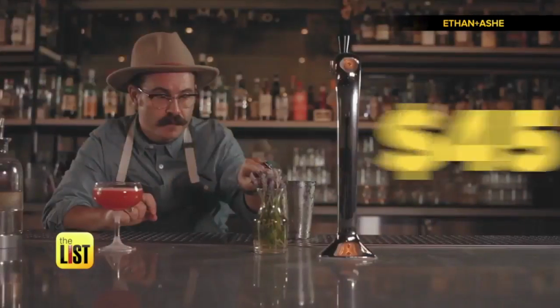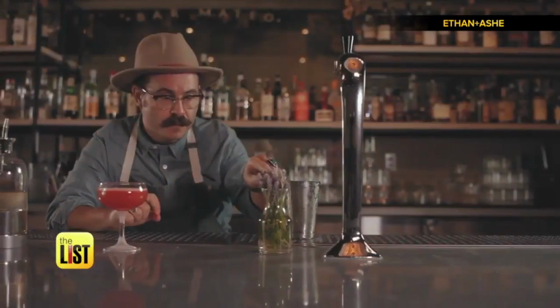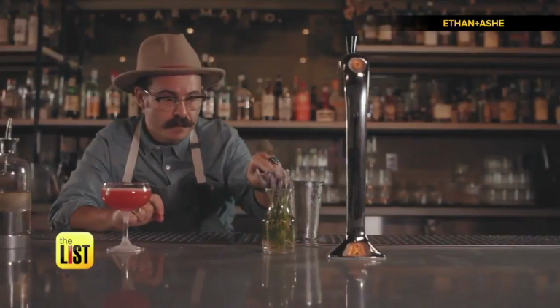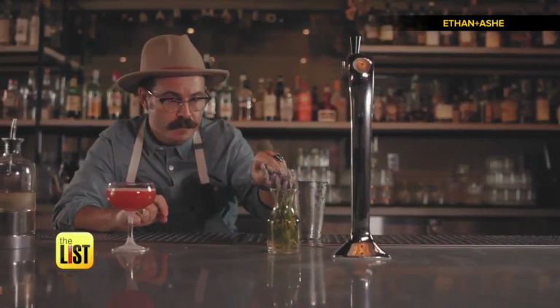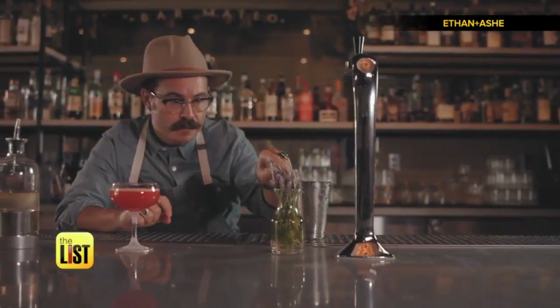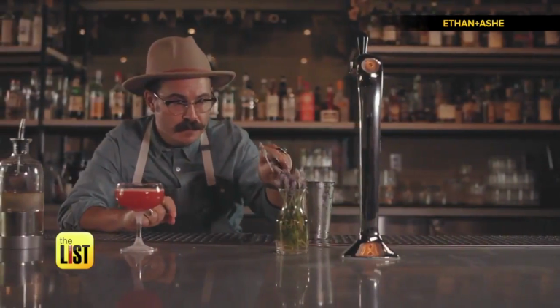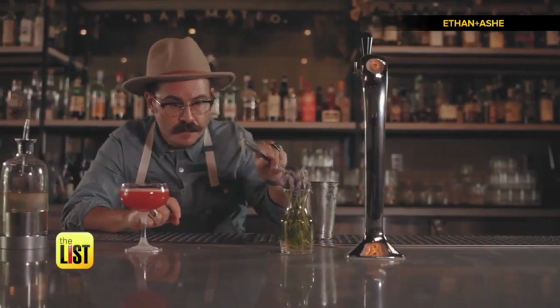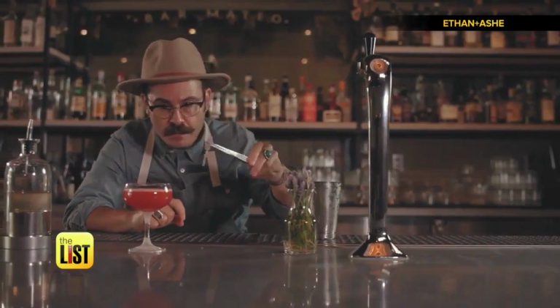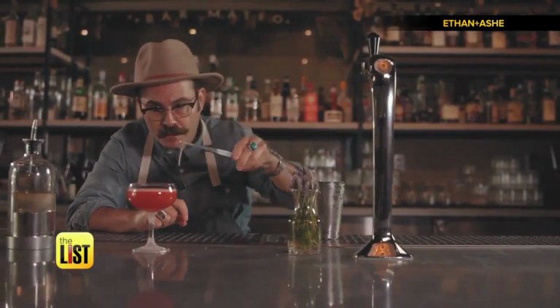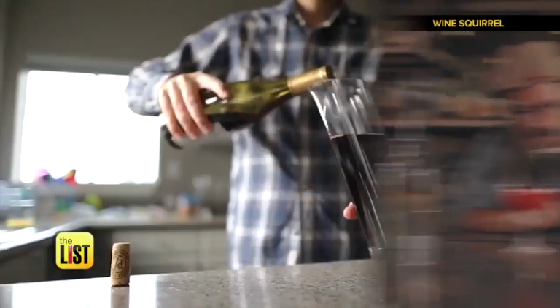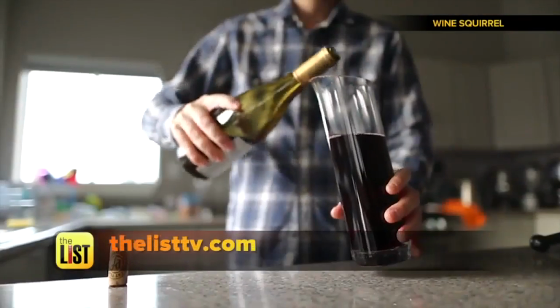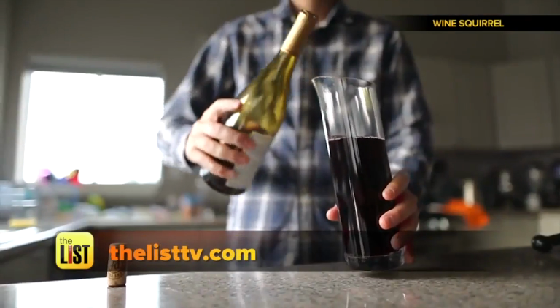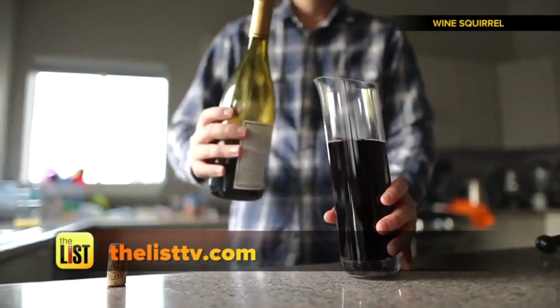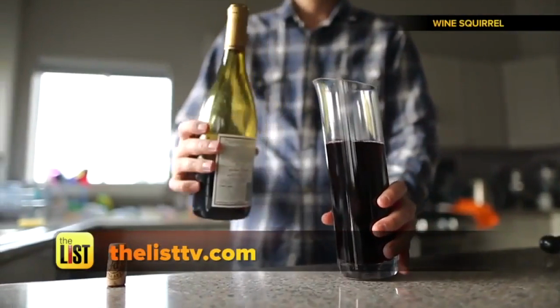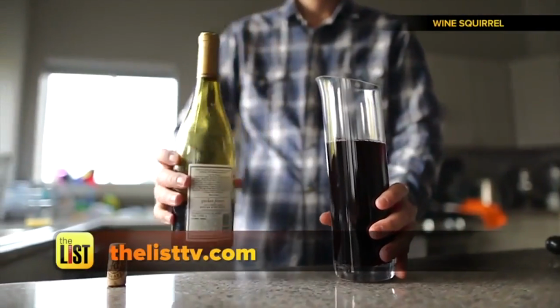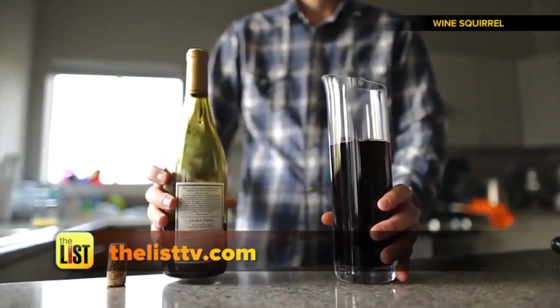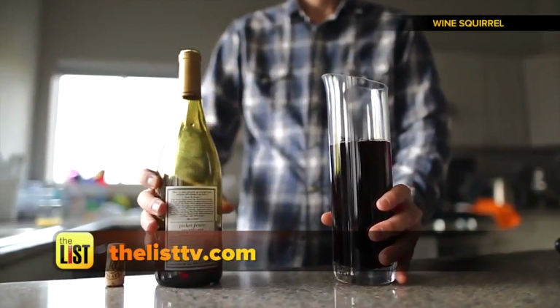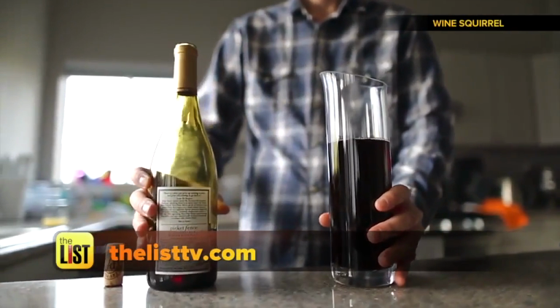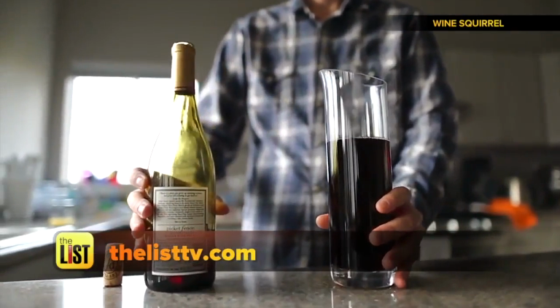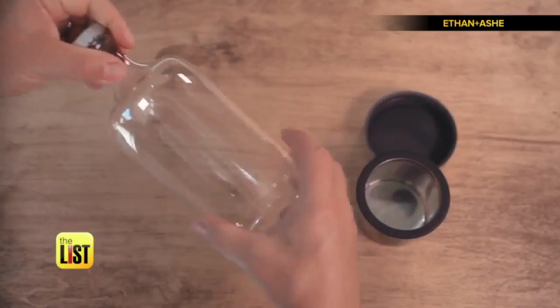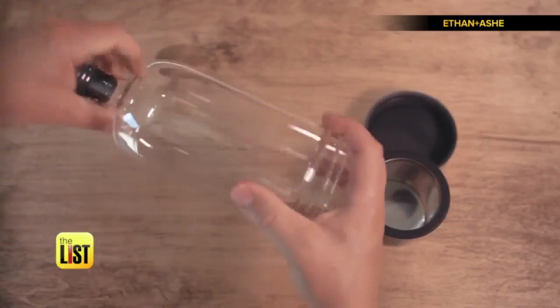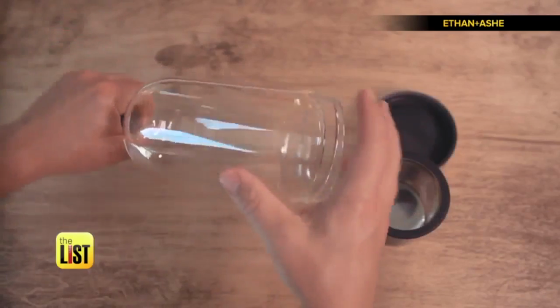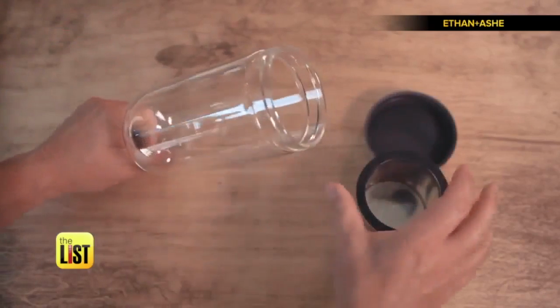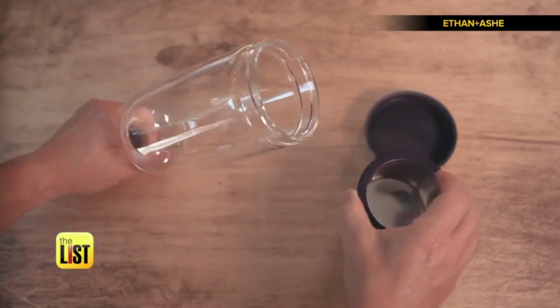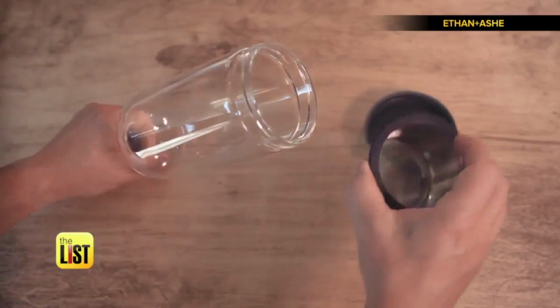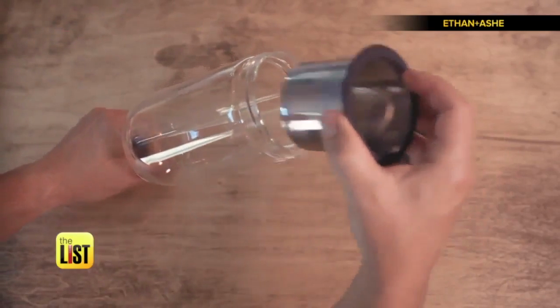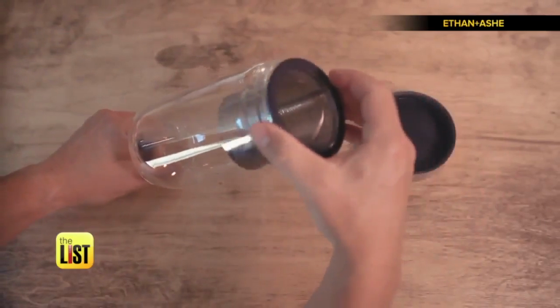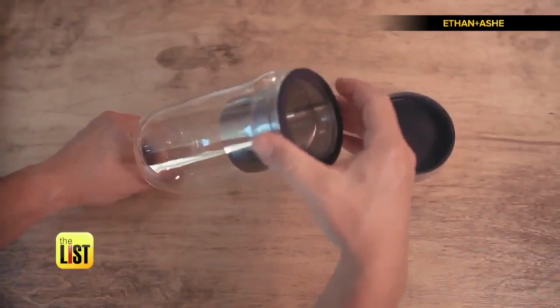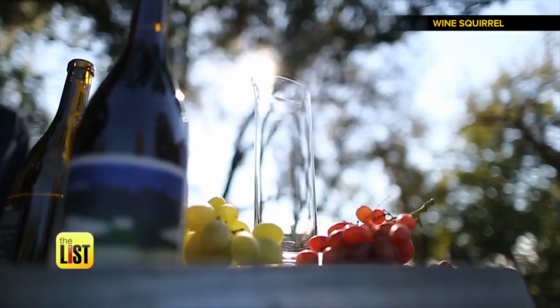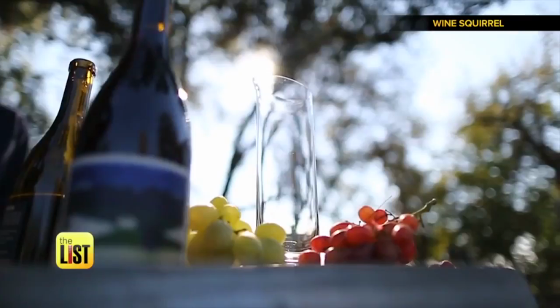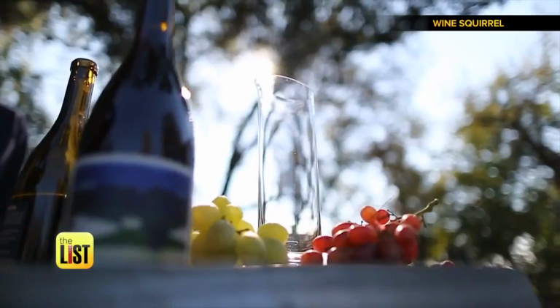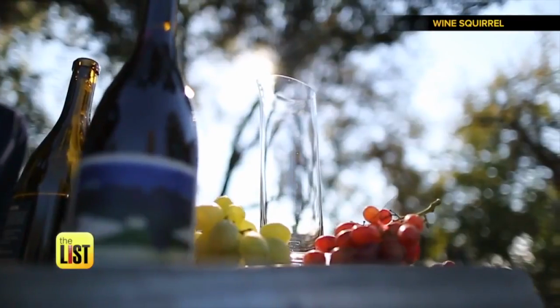For more info on these products, head on over to TheListTV.com. Gadgets helping you get lit on our hit list.